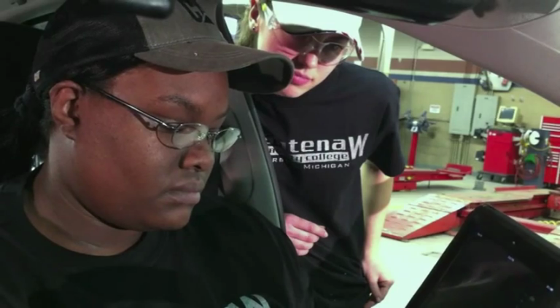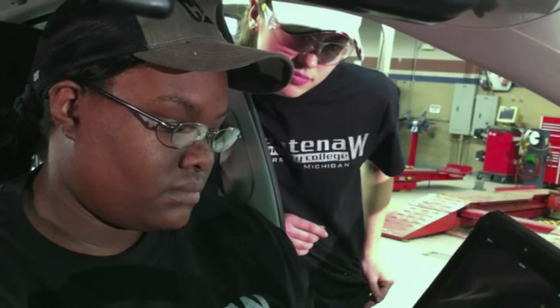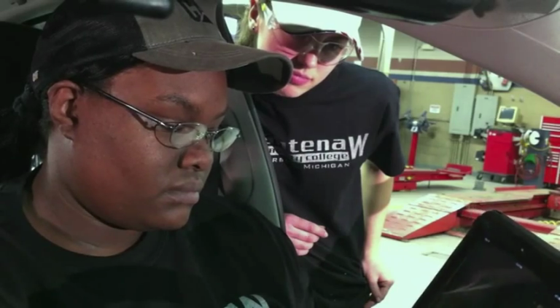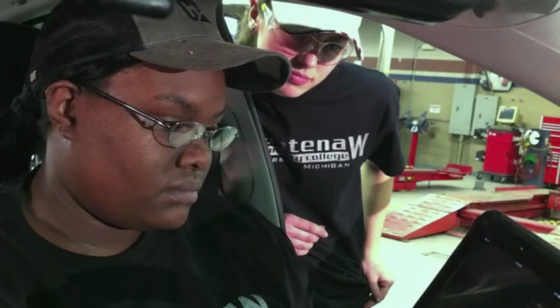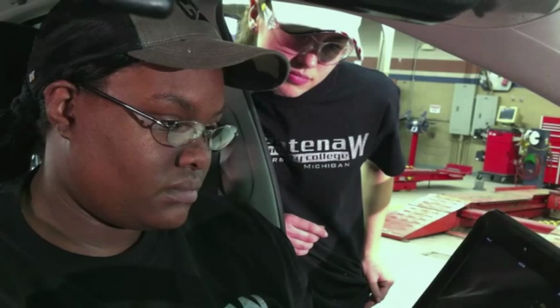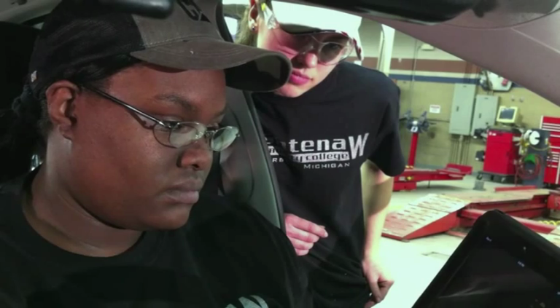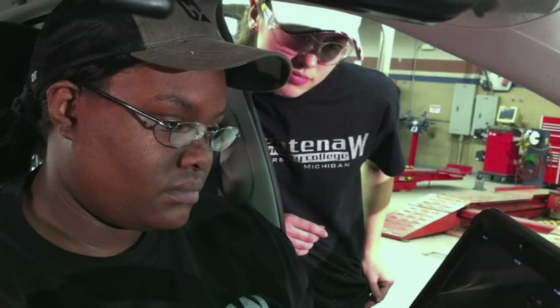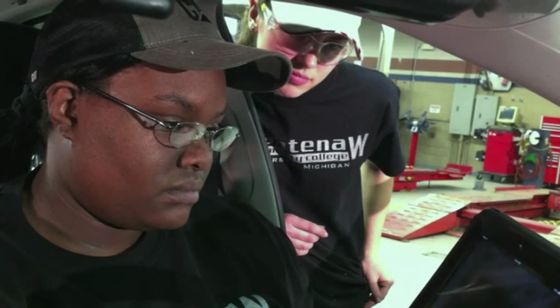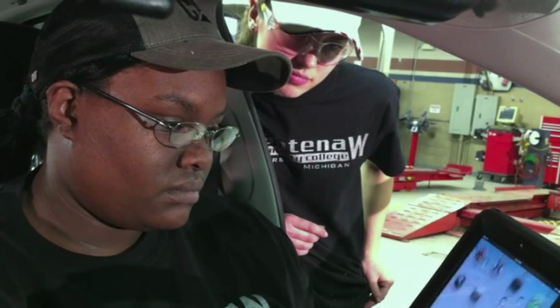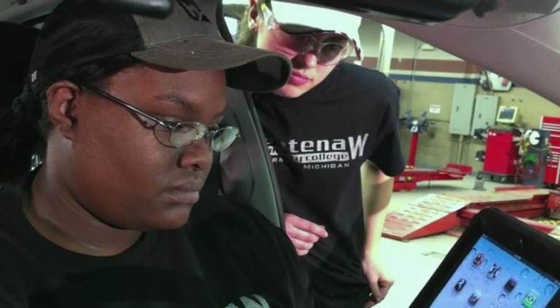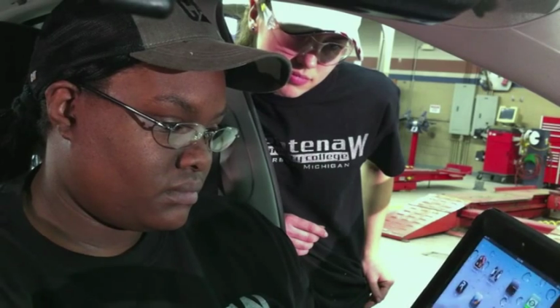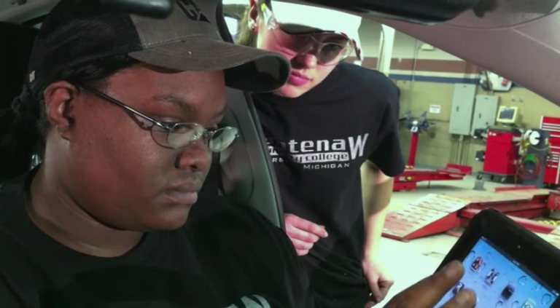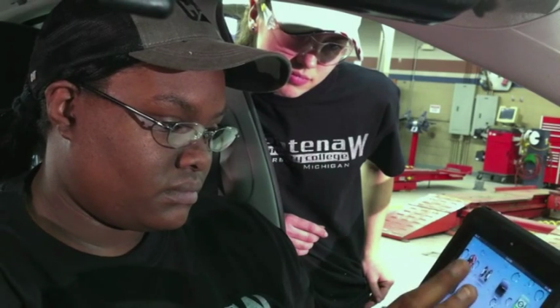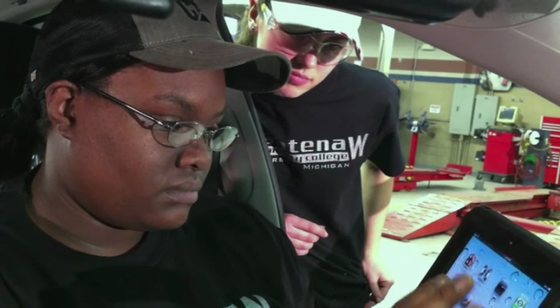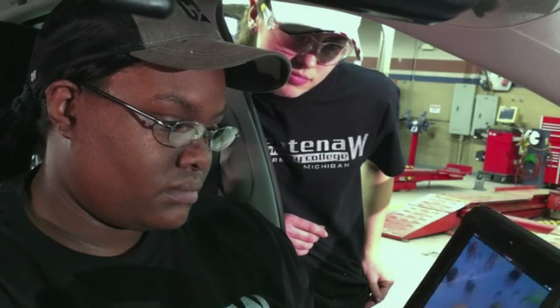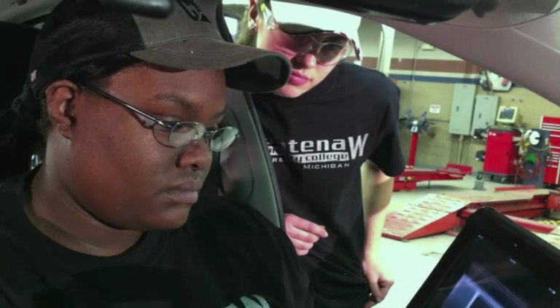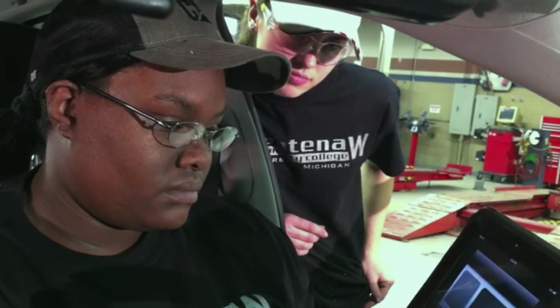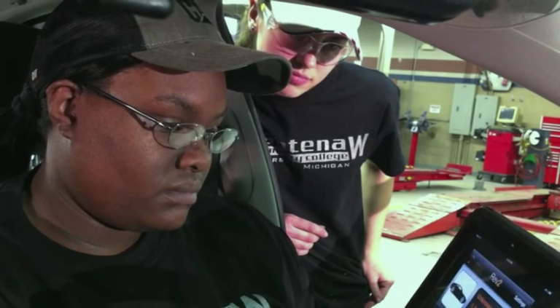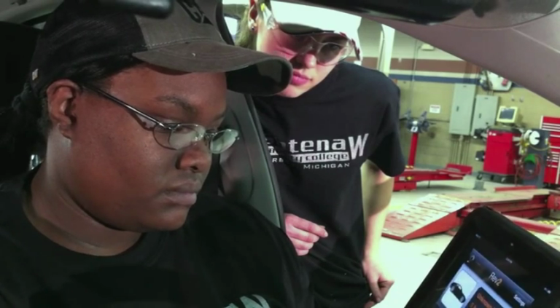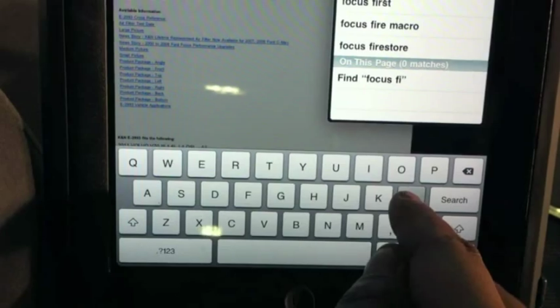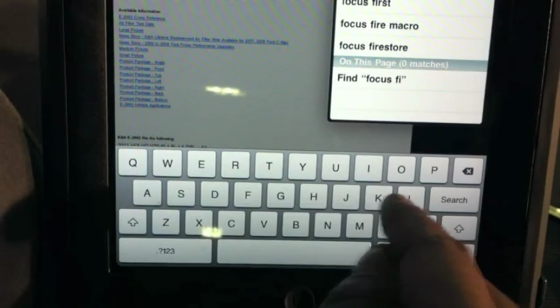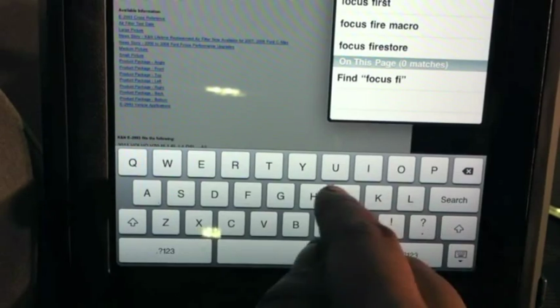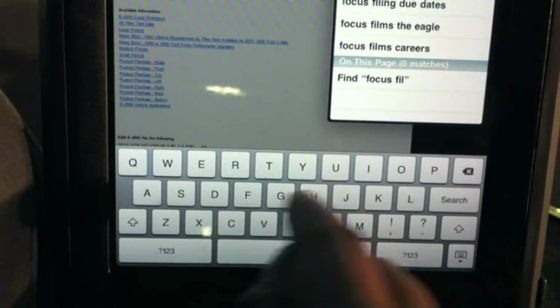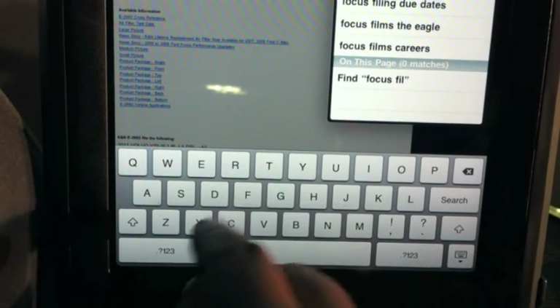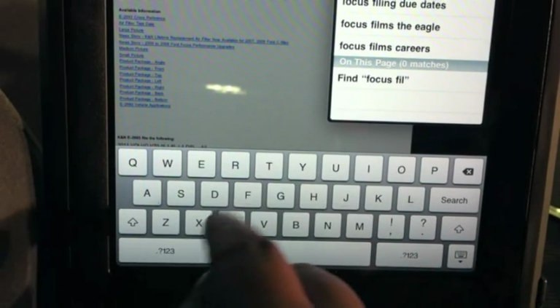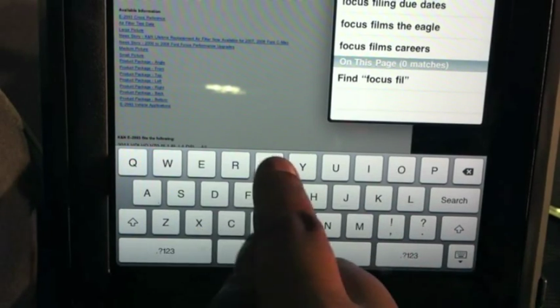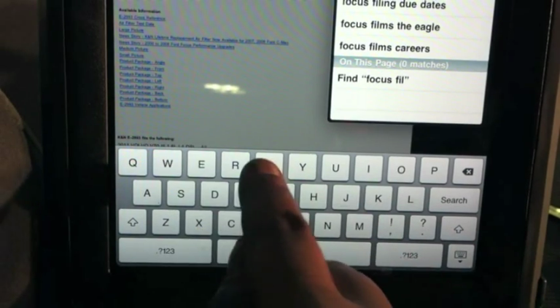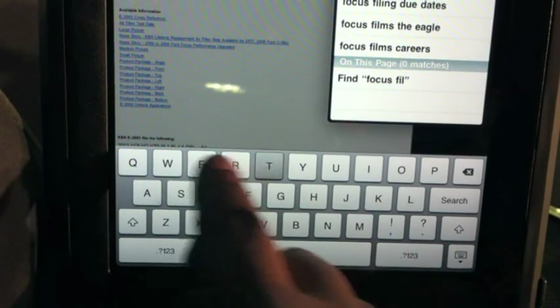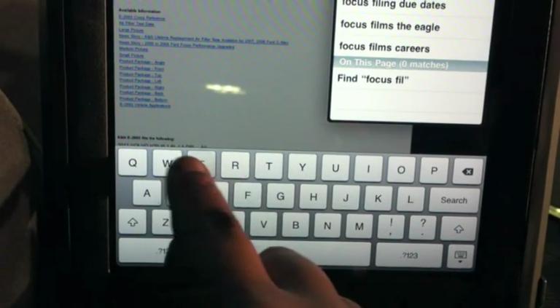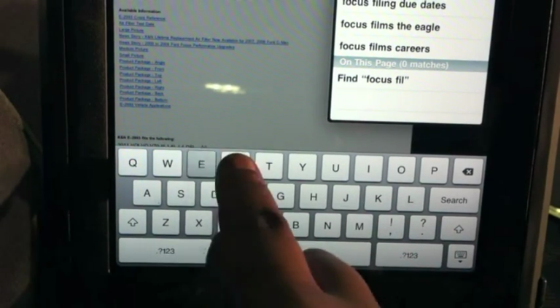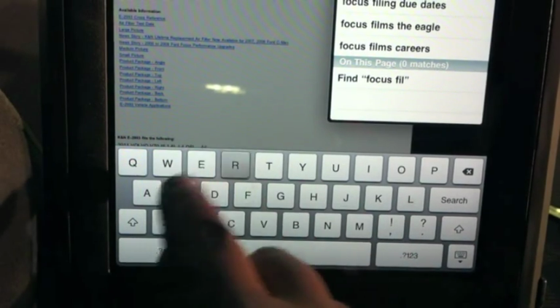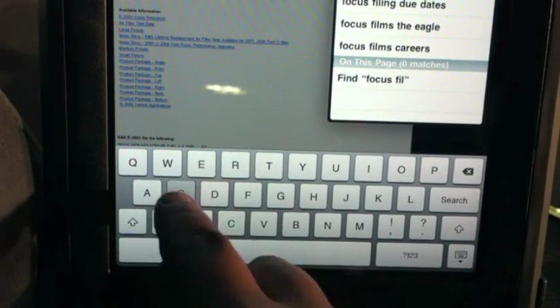Lastly, many students are already comfortable using handheld smart devices like these, therefore the interface learning curve is low.